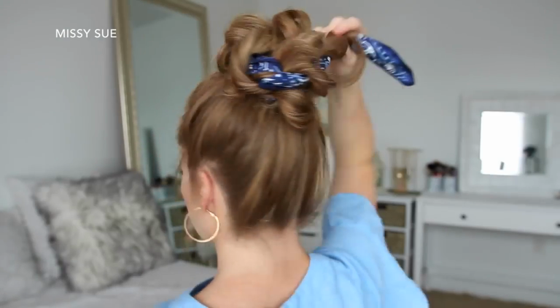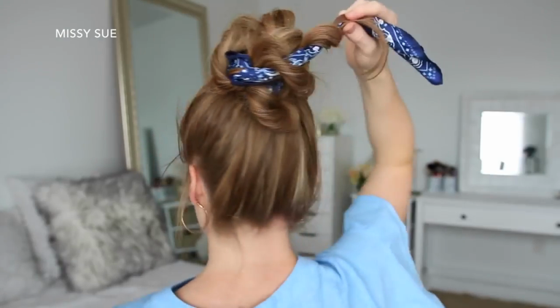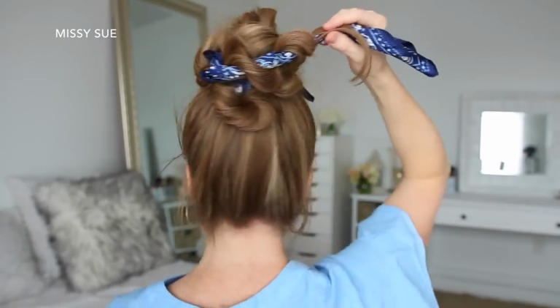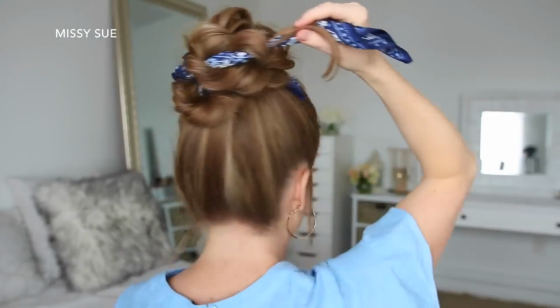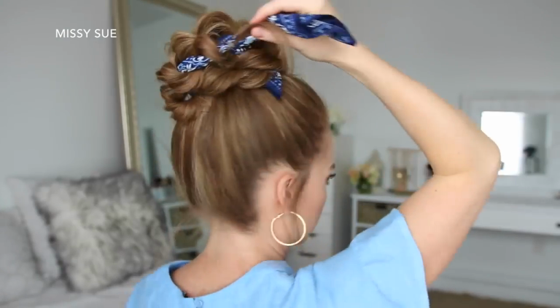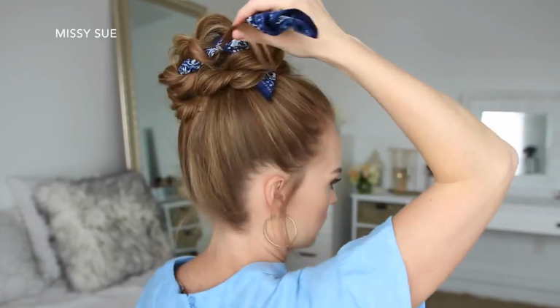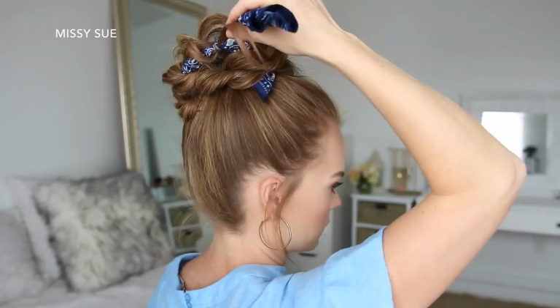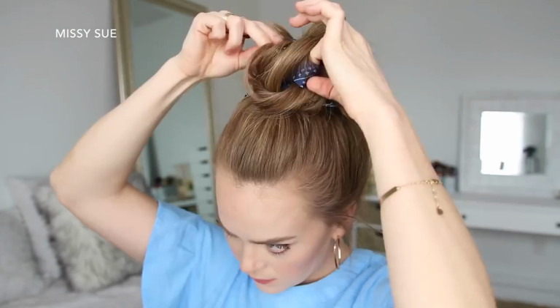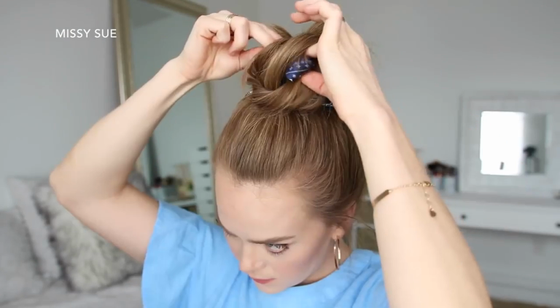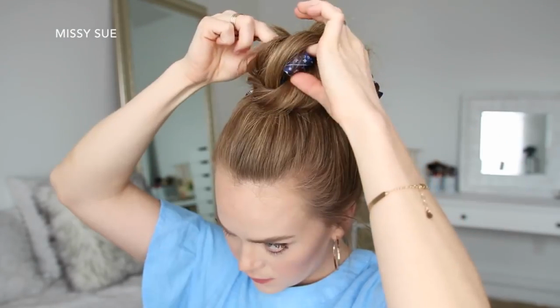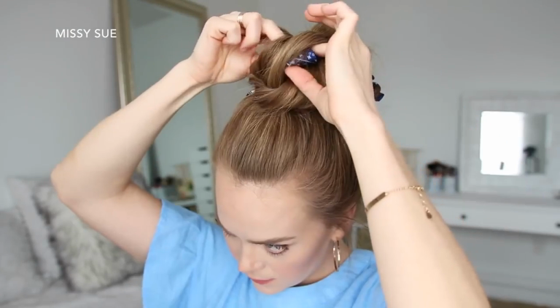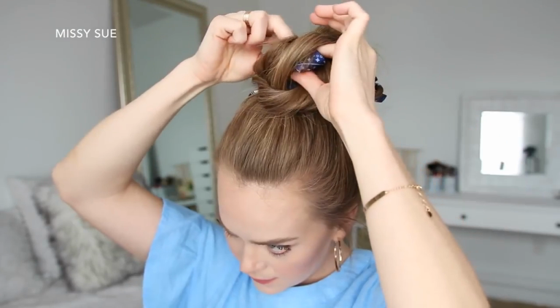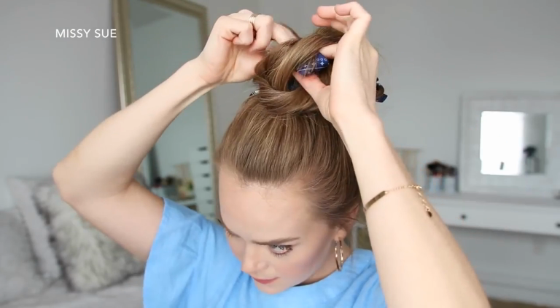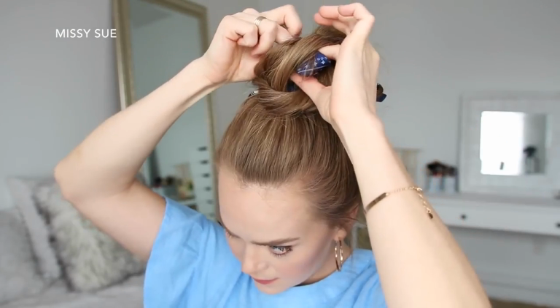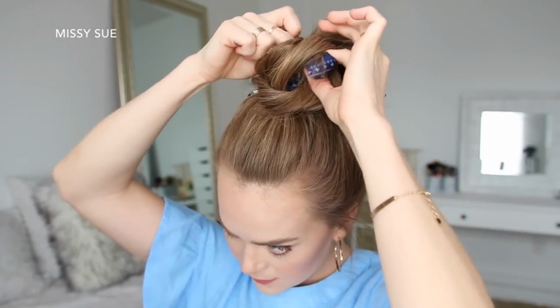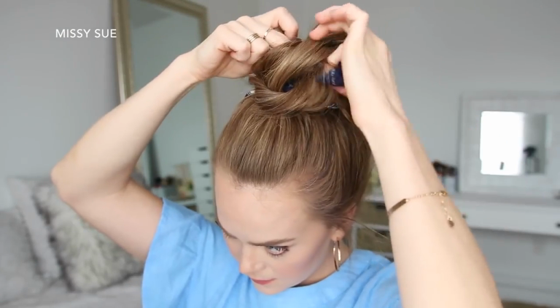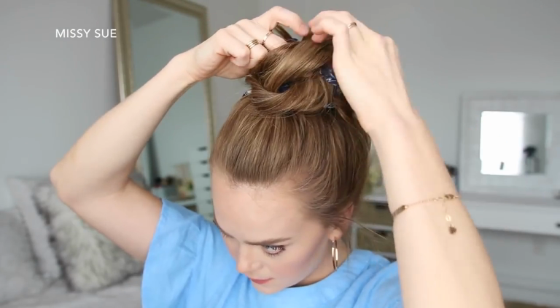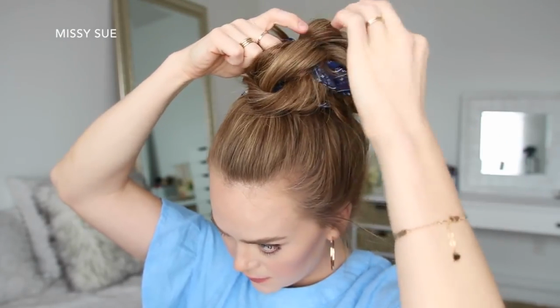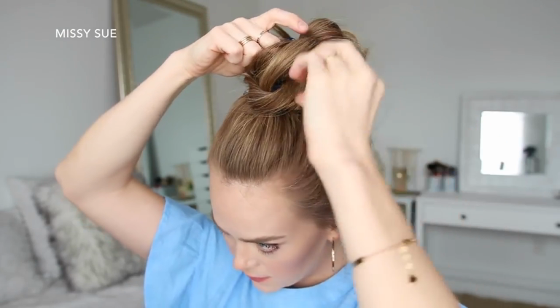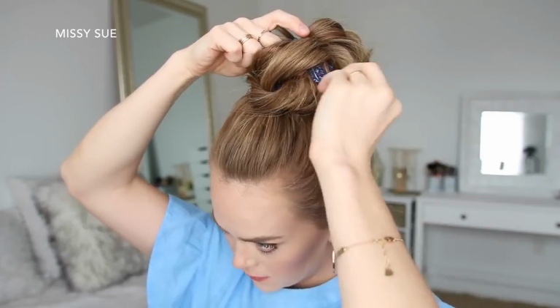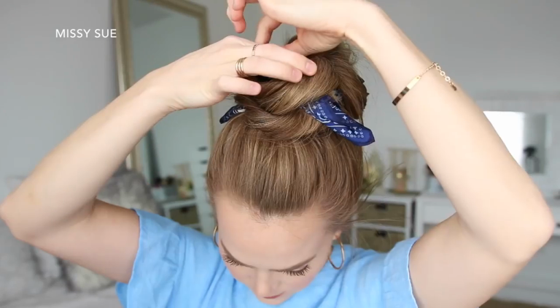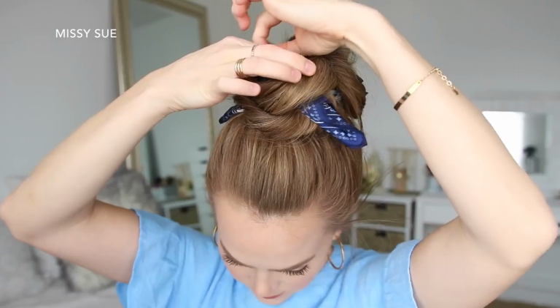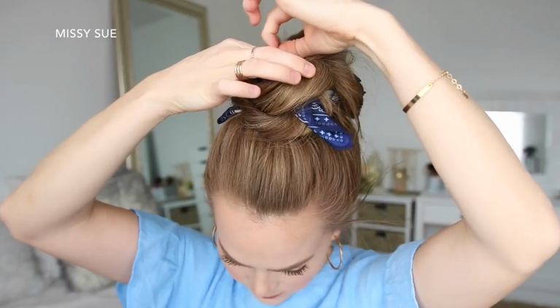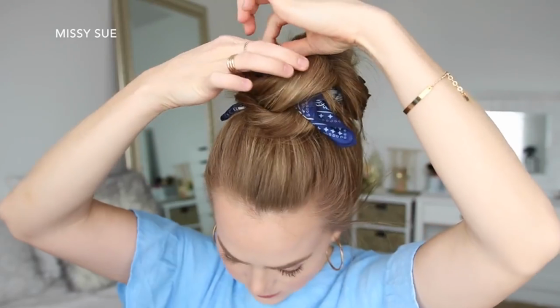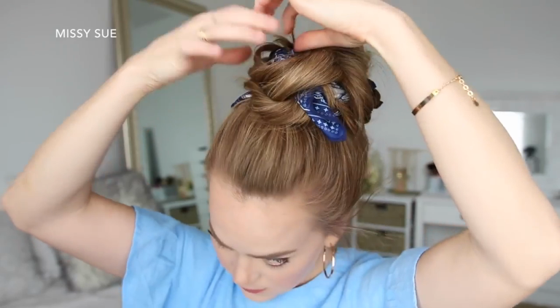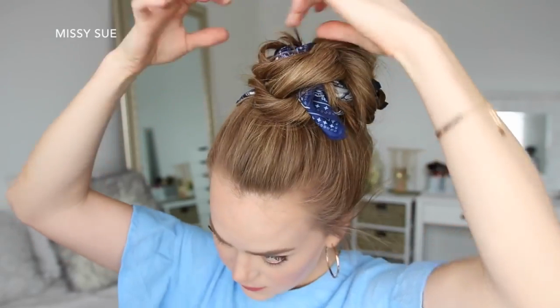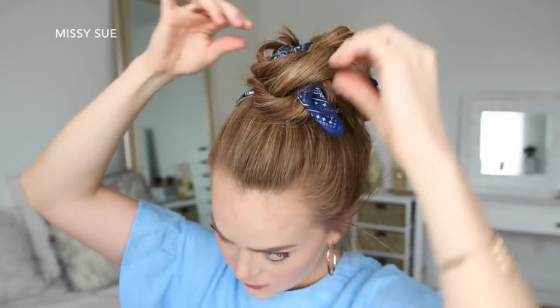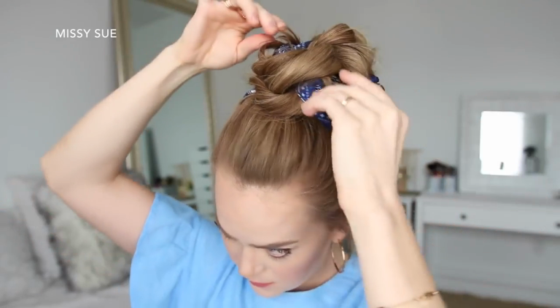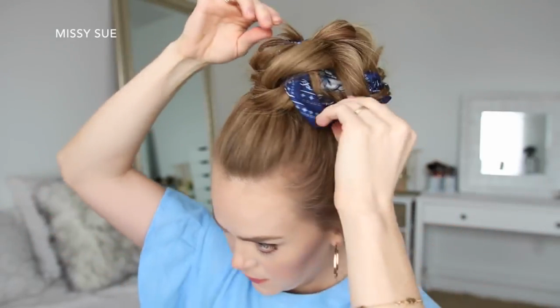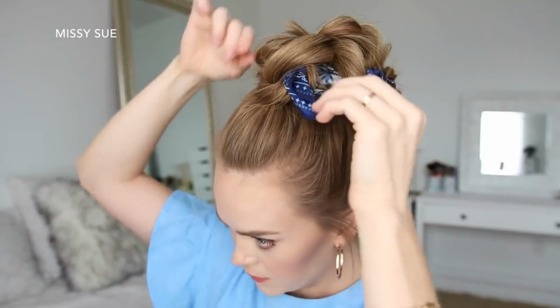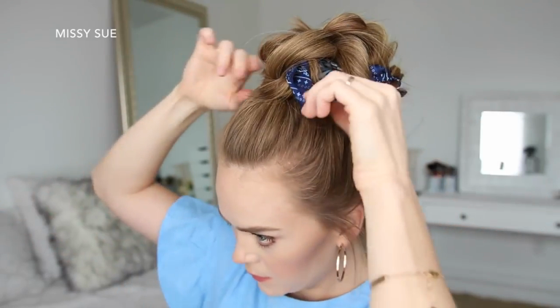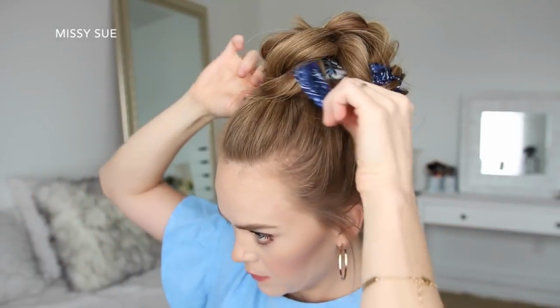As you wrap and pin the hair, you can pull on different sections of the braid to make the bun bigger, and you just want to make sure to maintain a sense of symmetry as you're wrapping and pinning the hair.